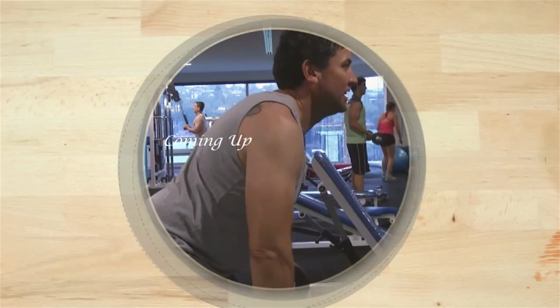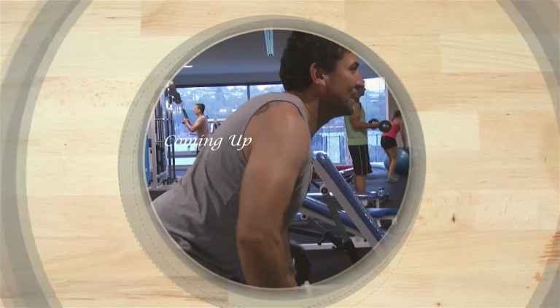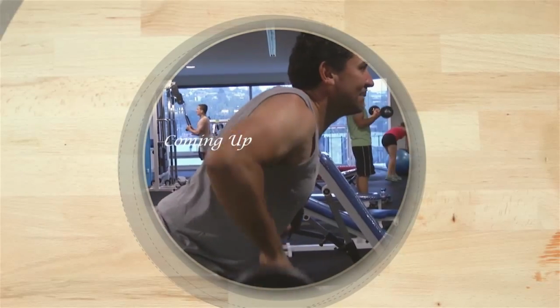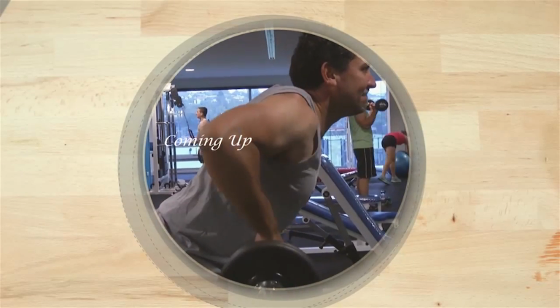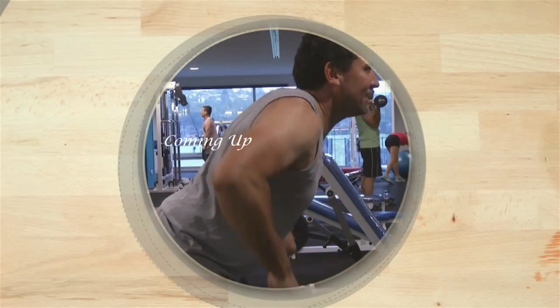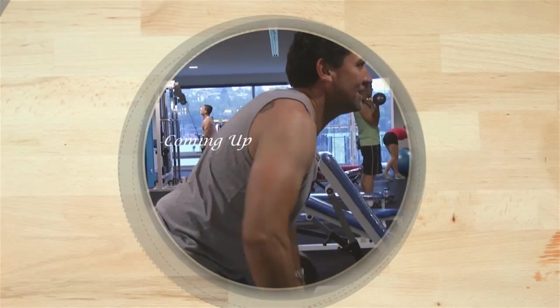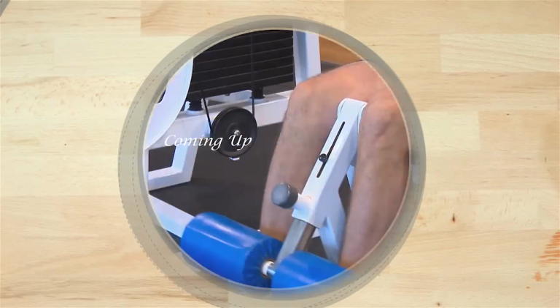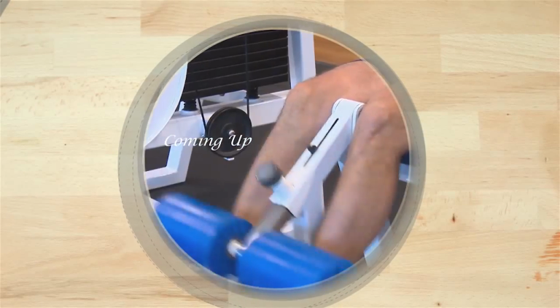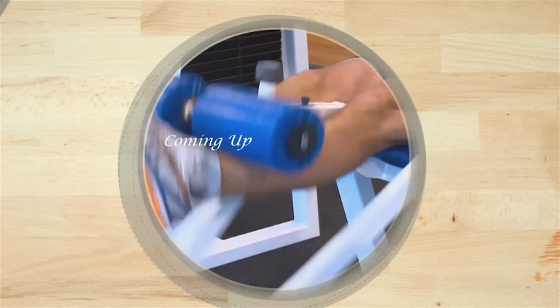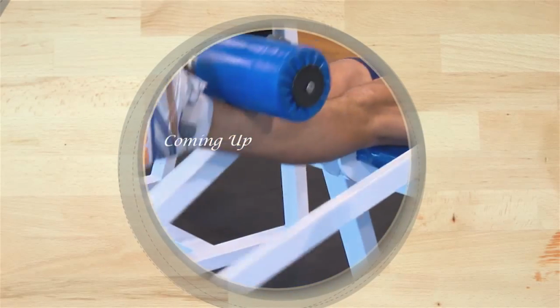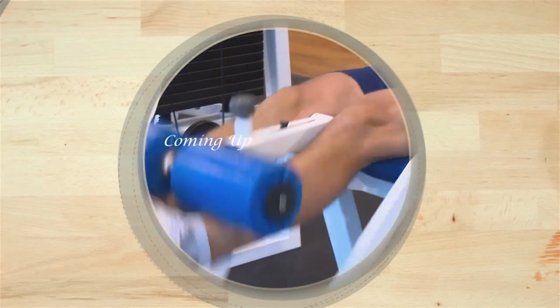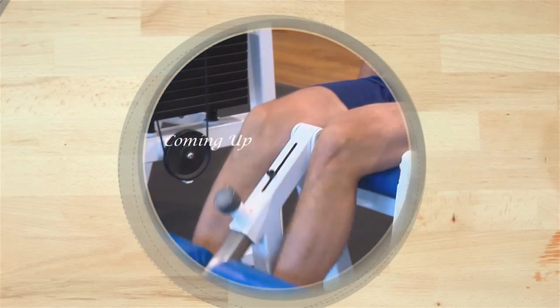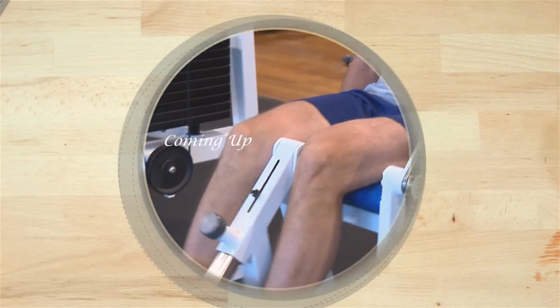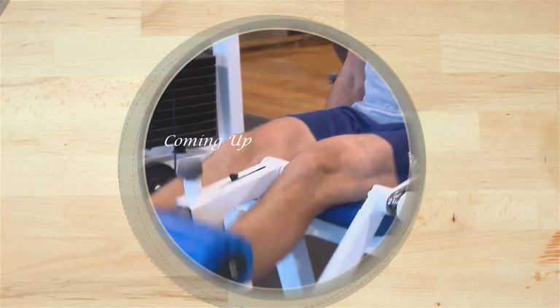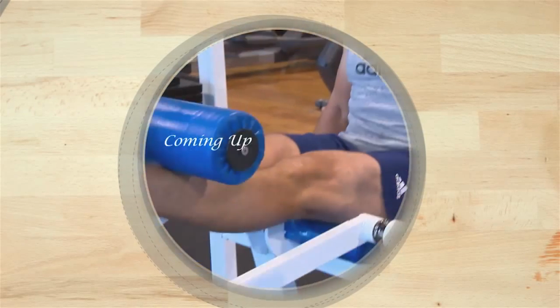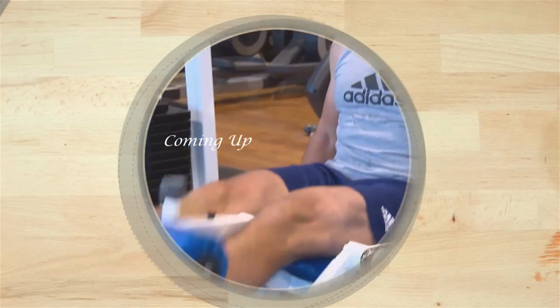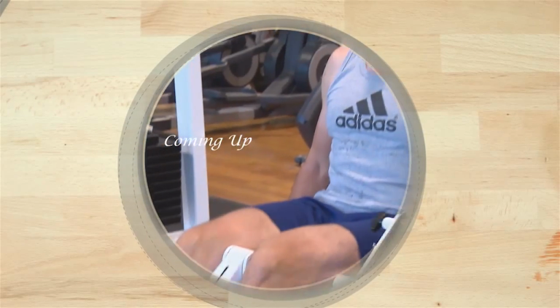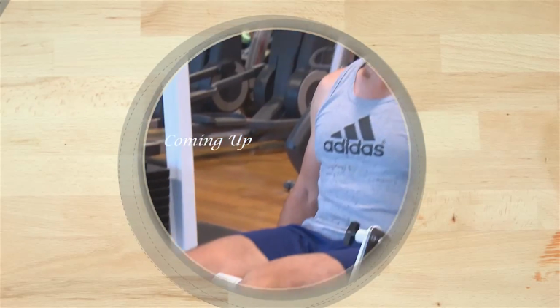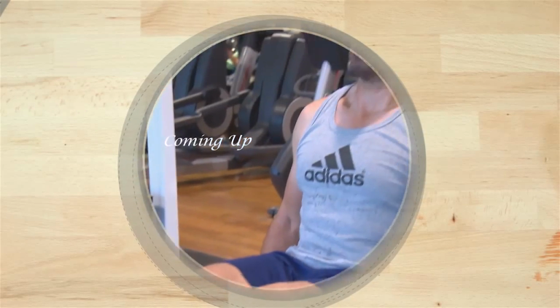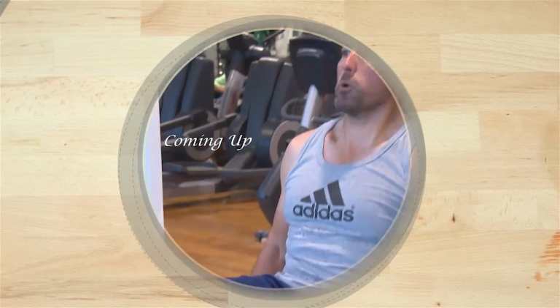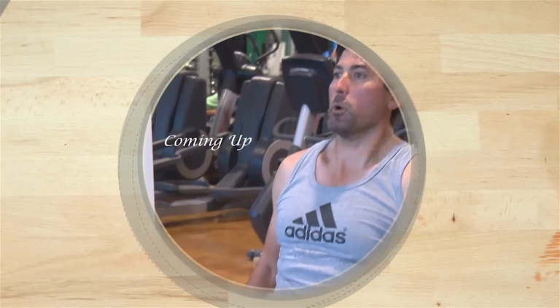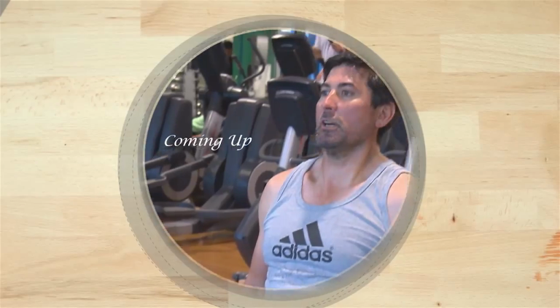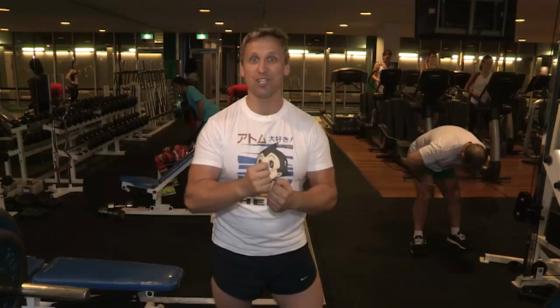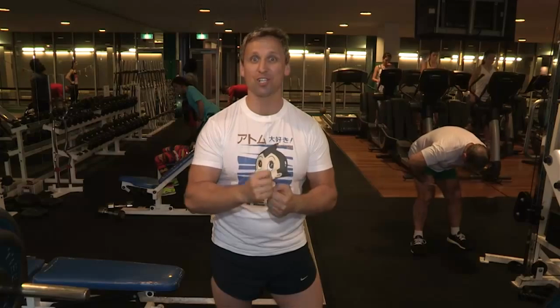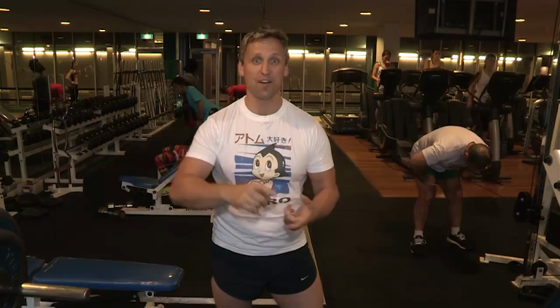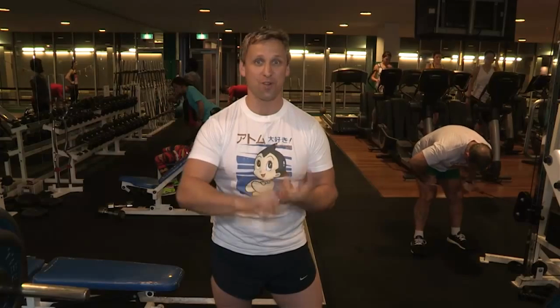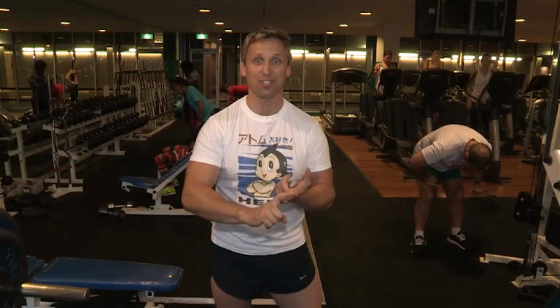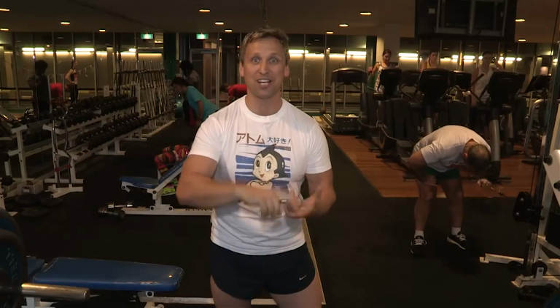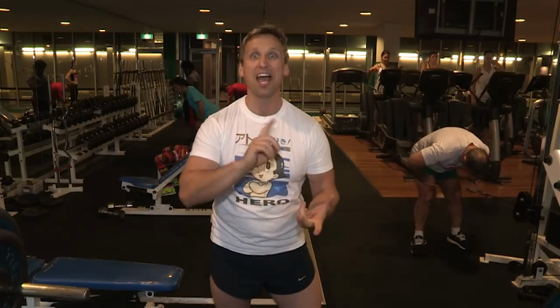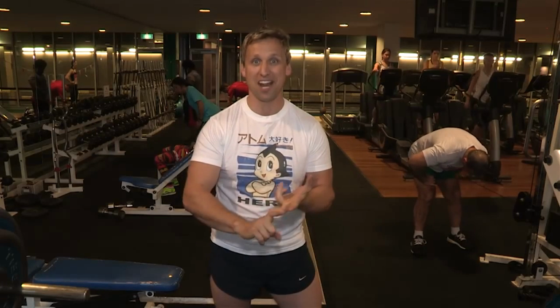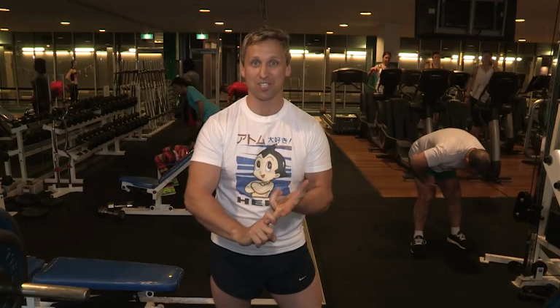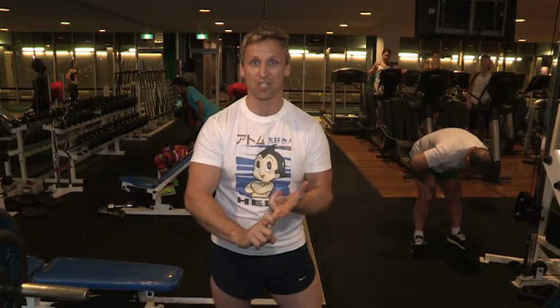Also we have Peter Singe — a guy who's dramatically lost weight and changed his life through healthy eating and exercise.